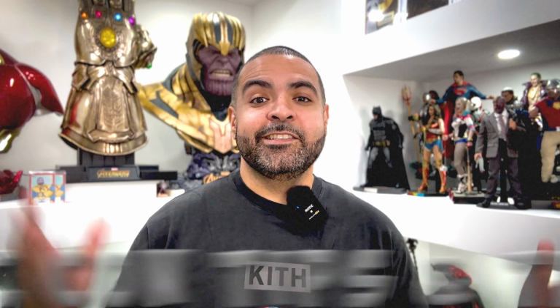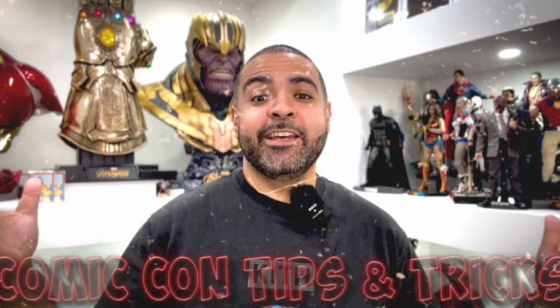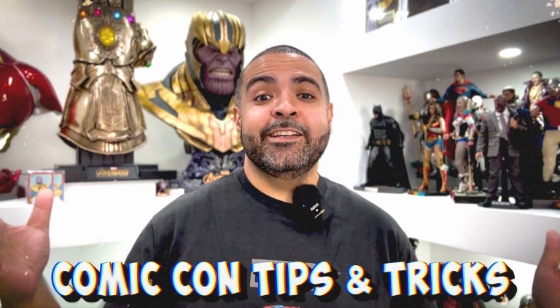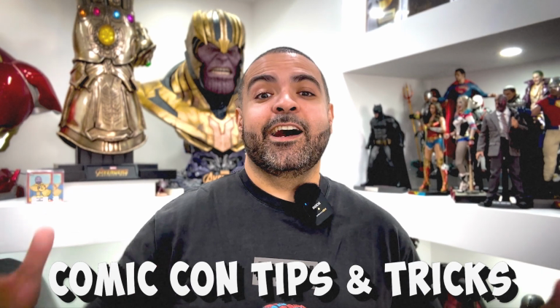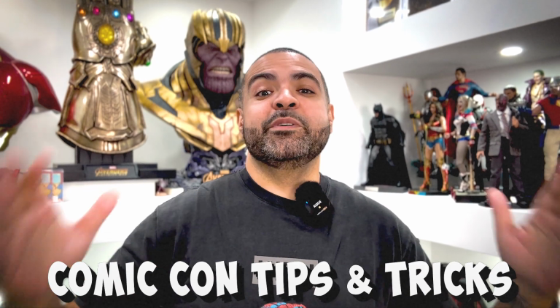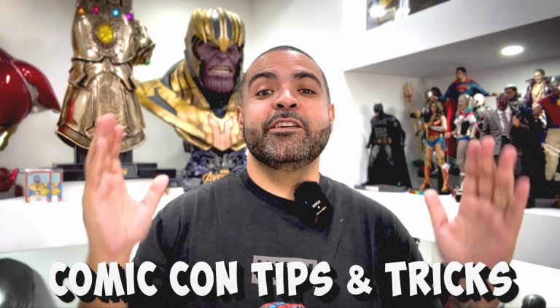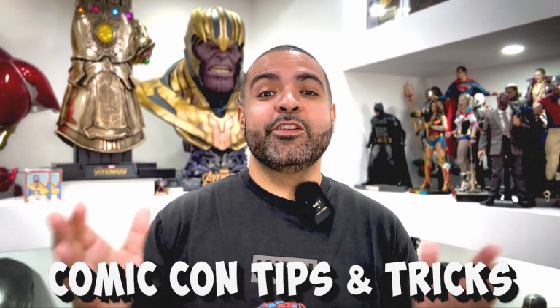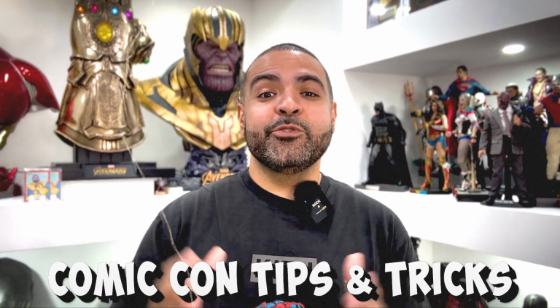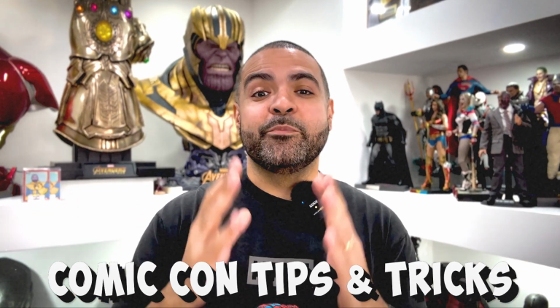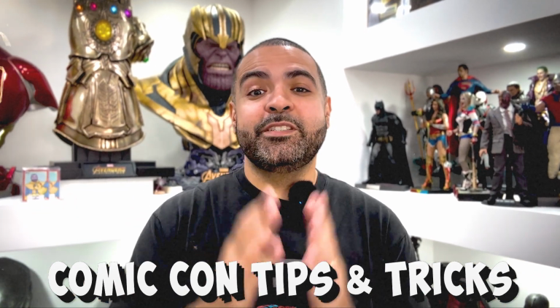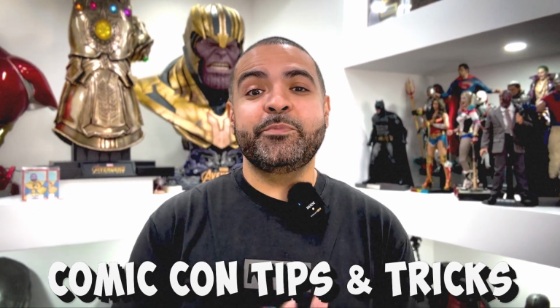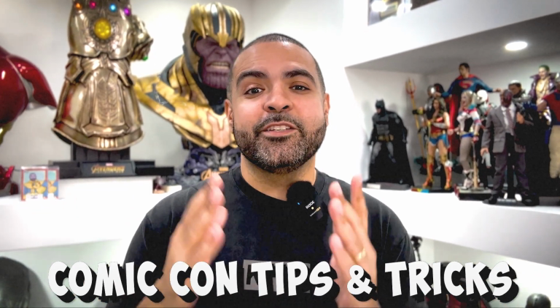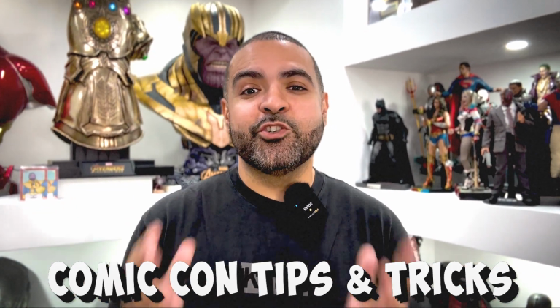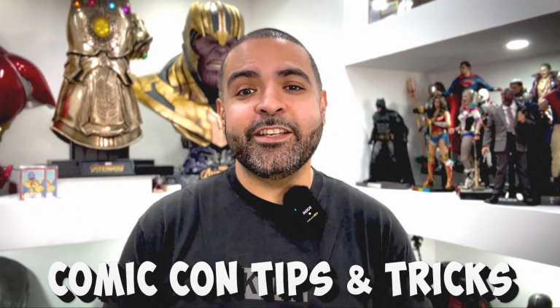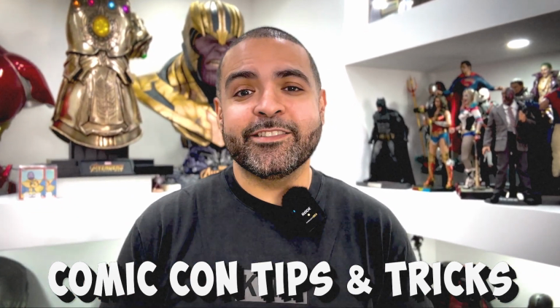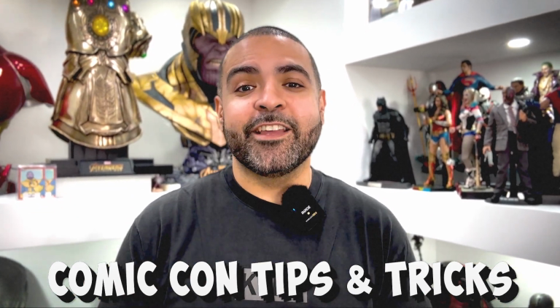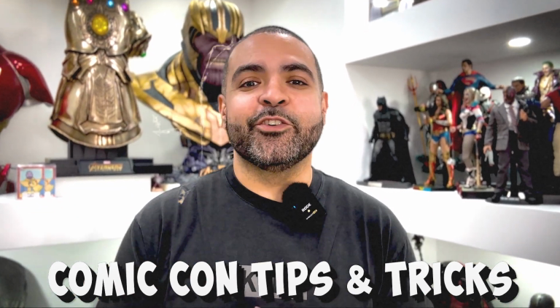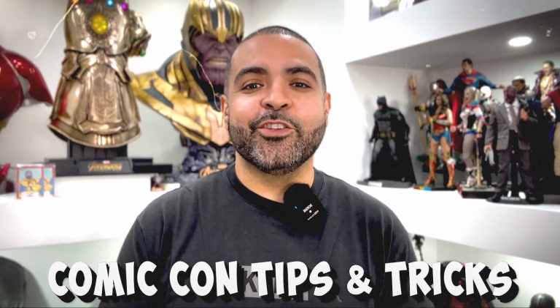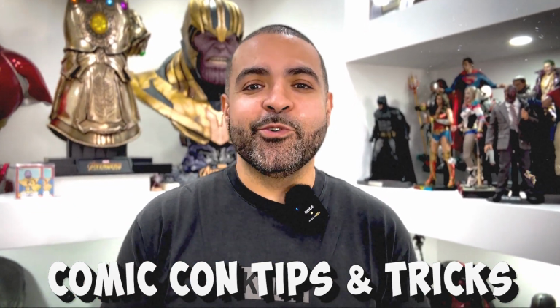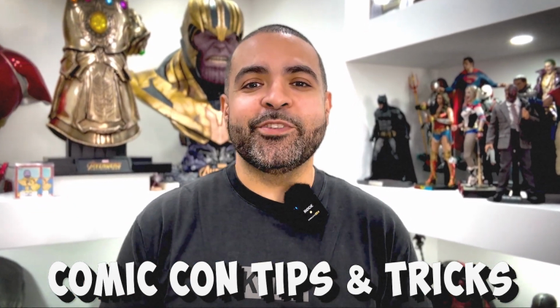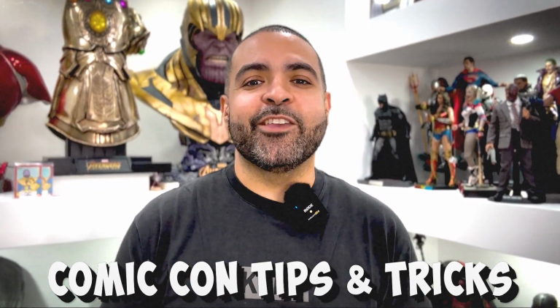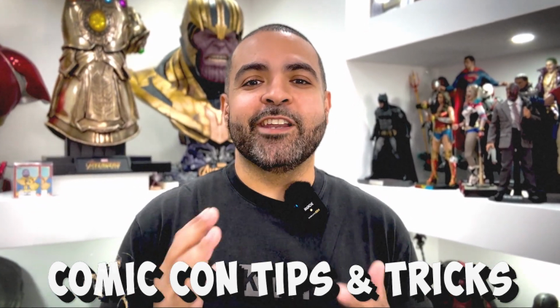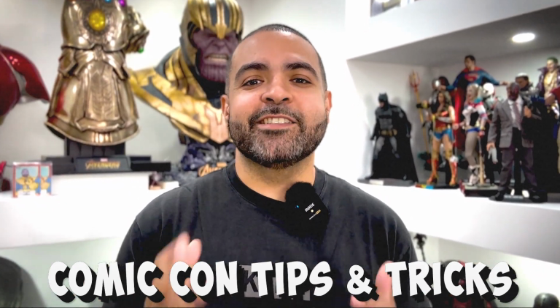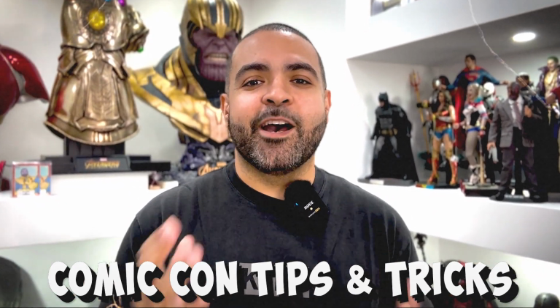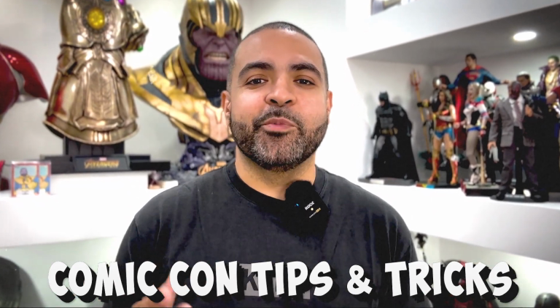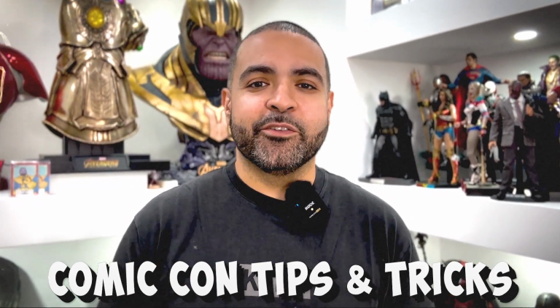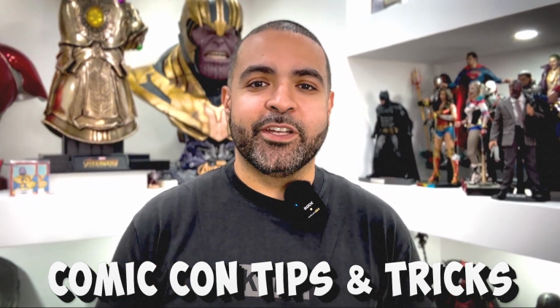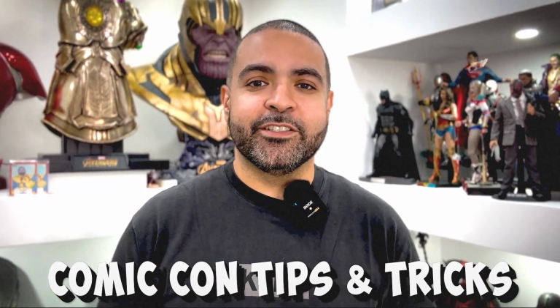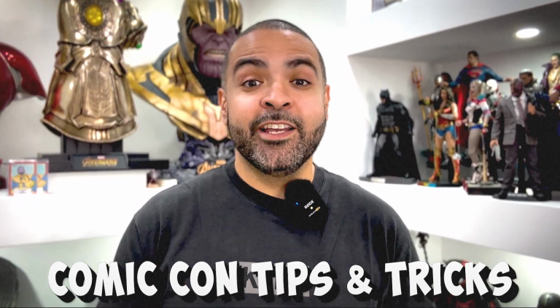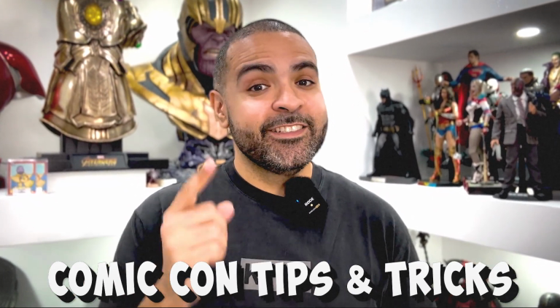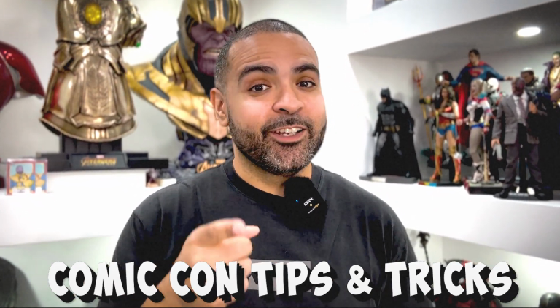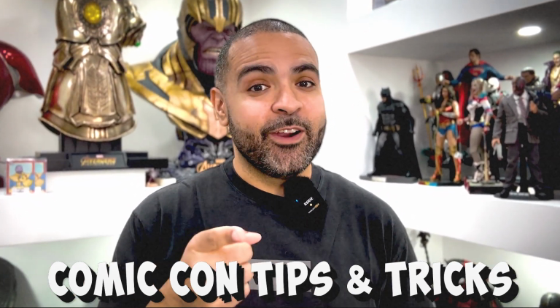Today, I'll be giving you some tips and tricks that you can use at your next comic book convention. Stick around.